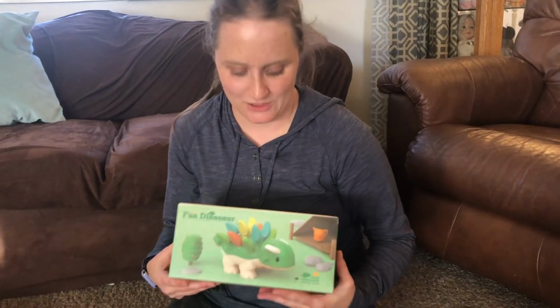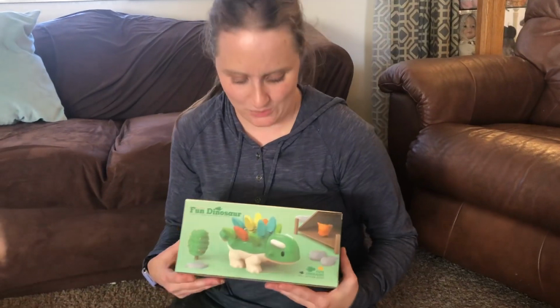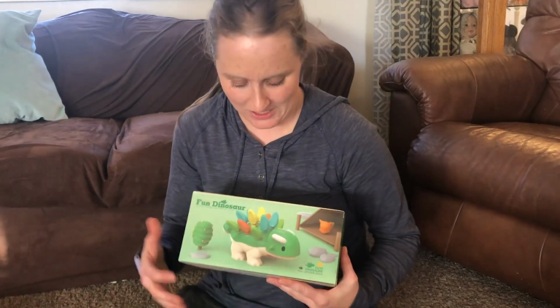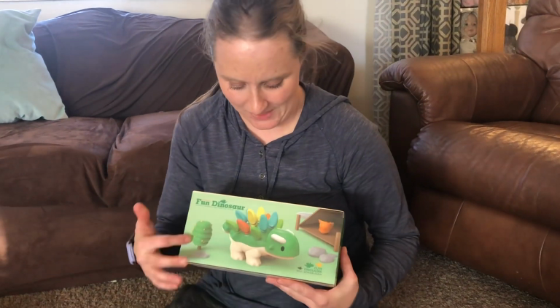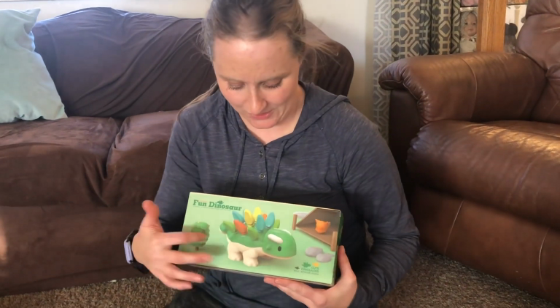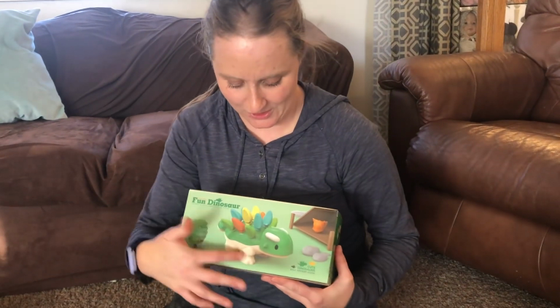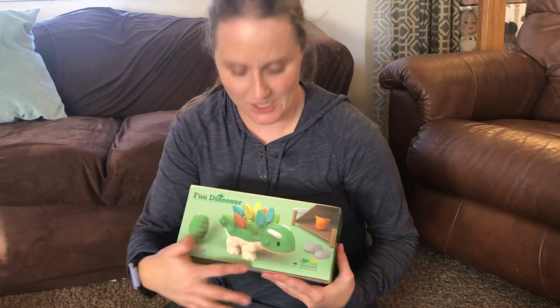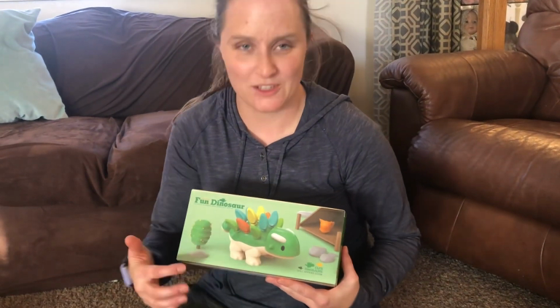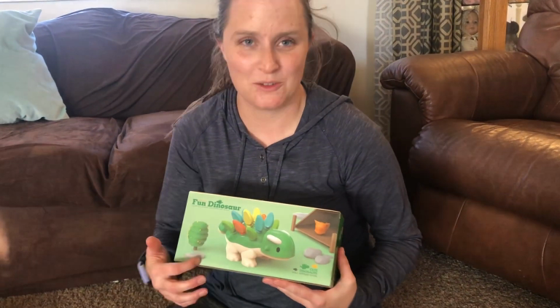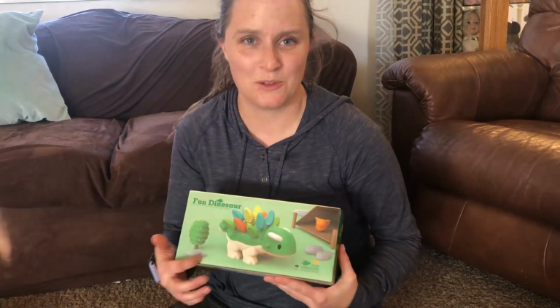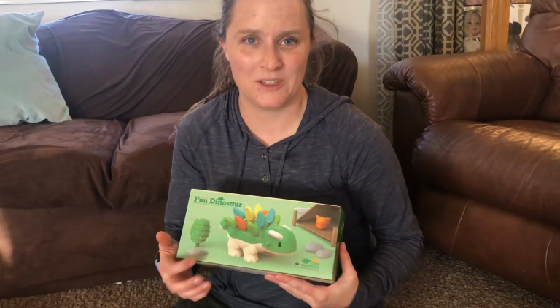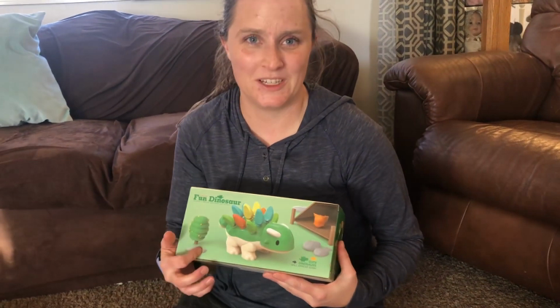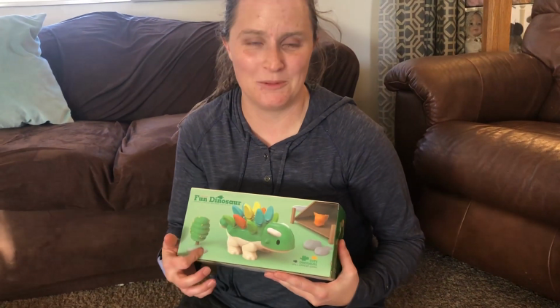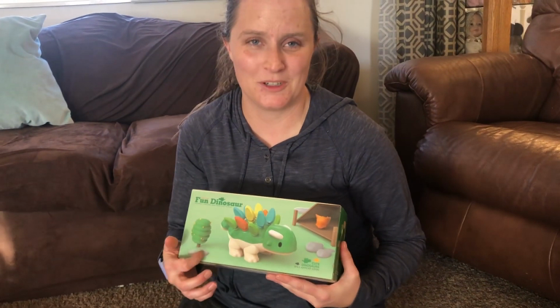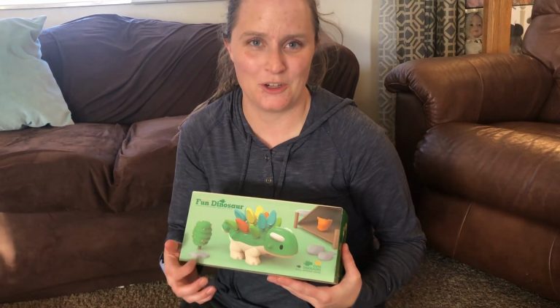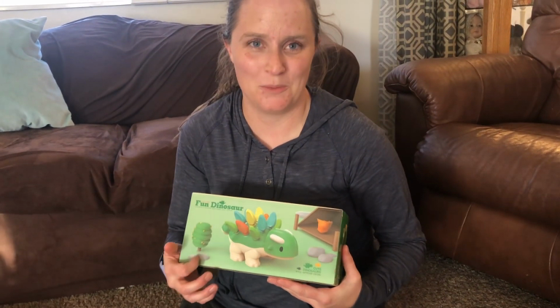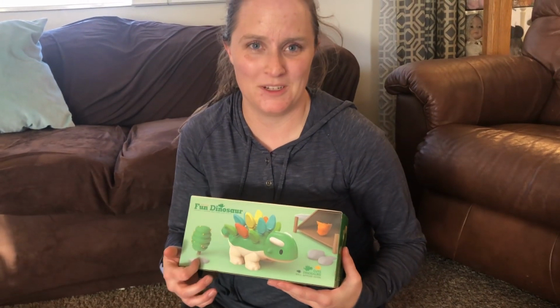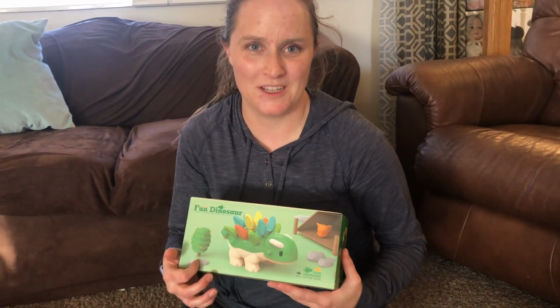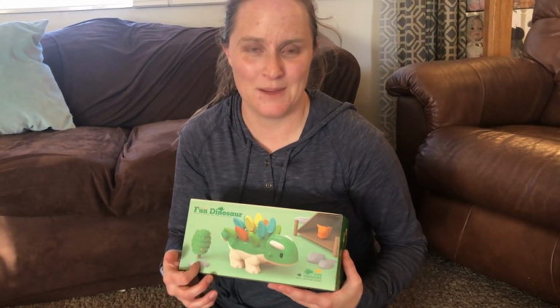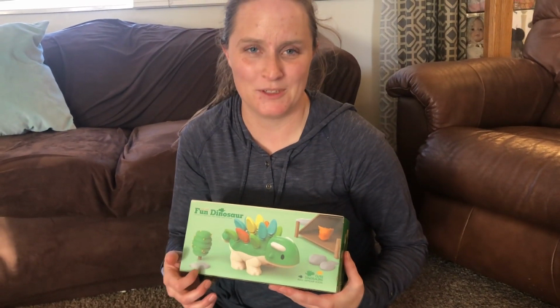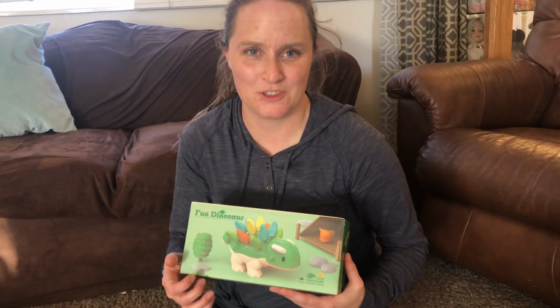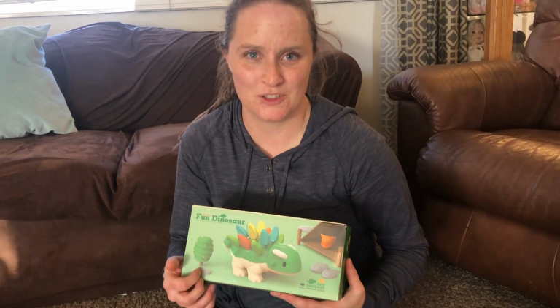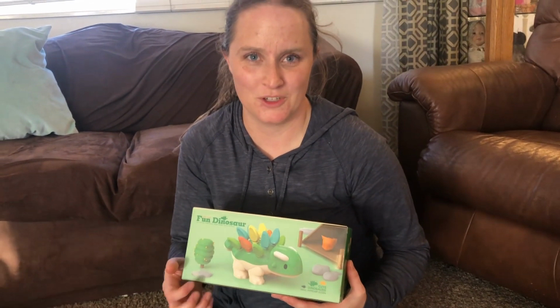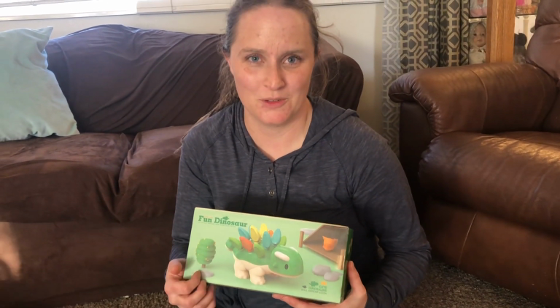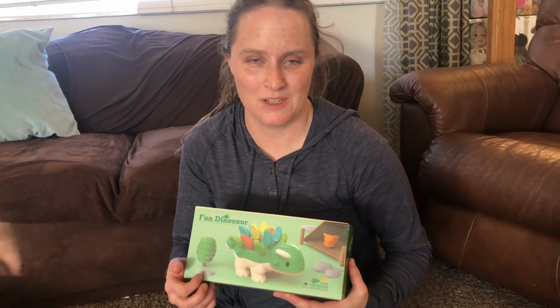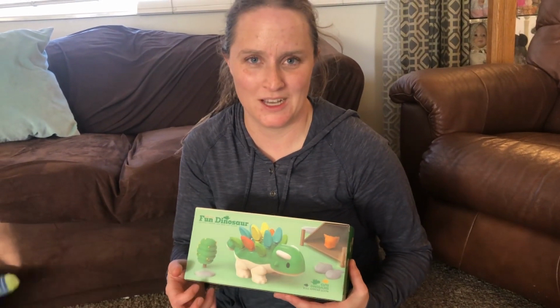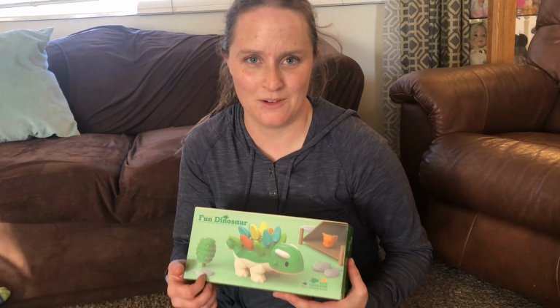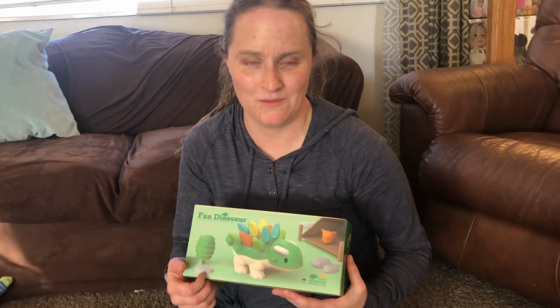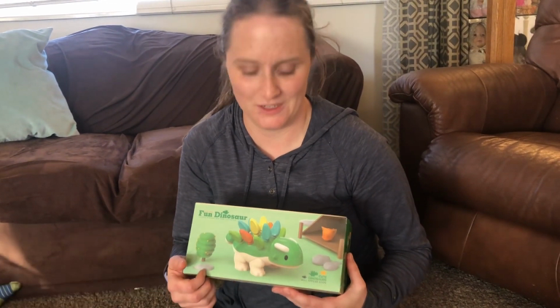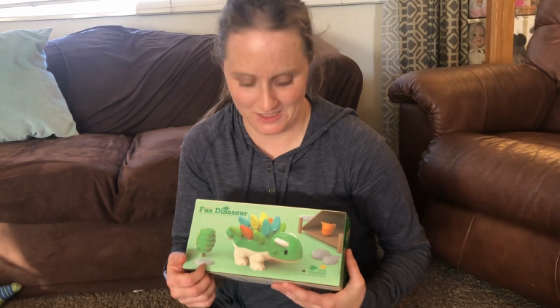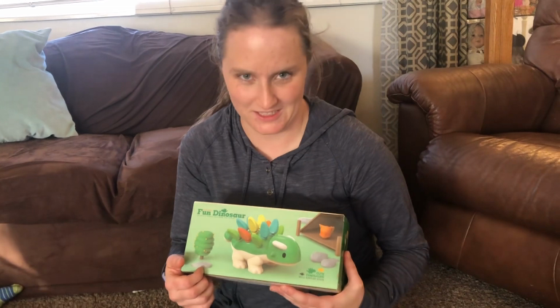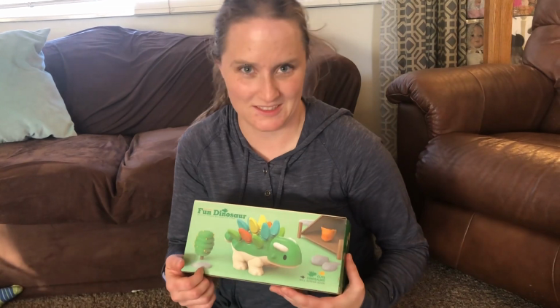So we have a little dinosaur toy here. We're going to open it up and show you how fun it is.